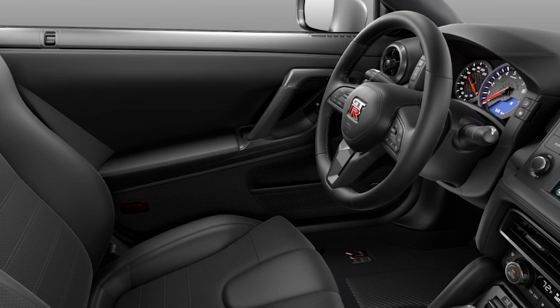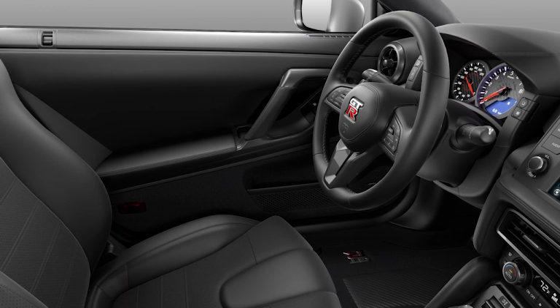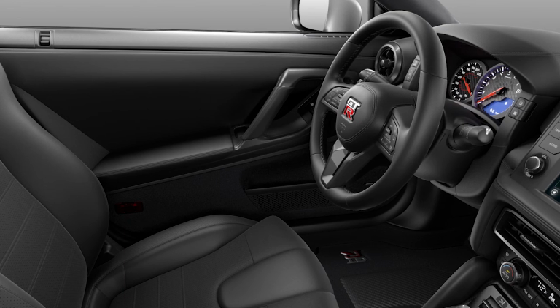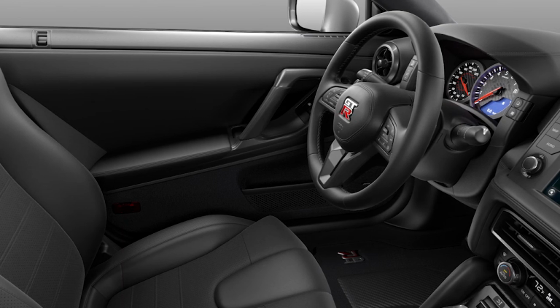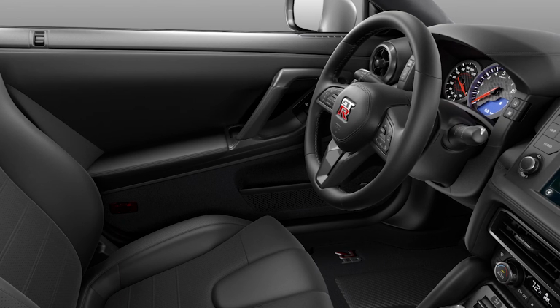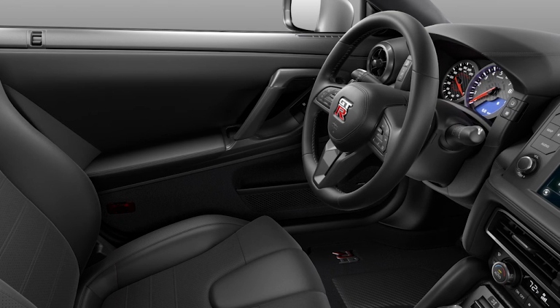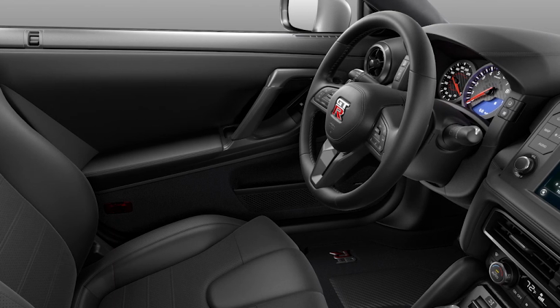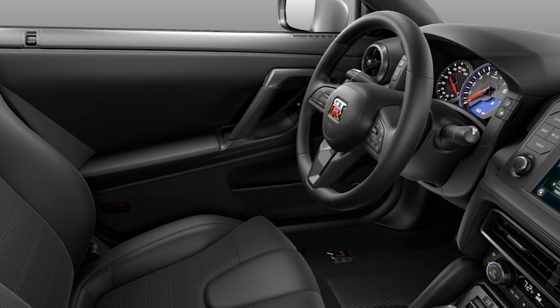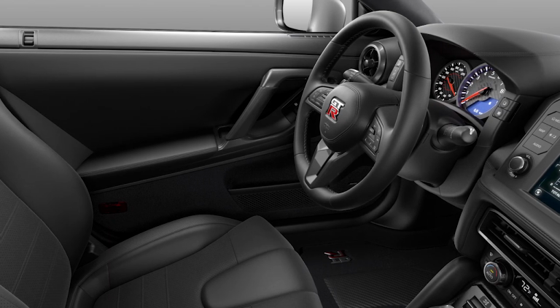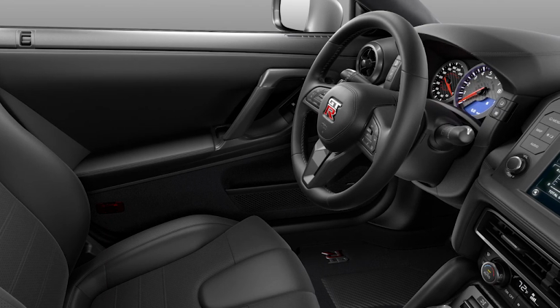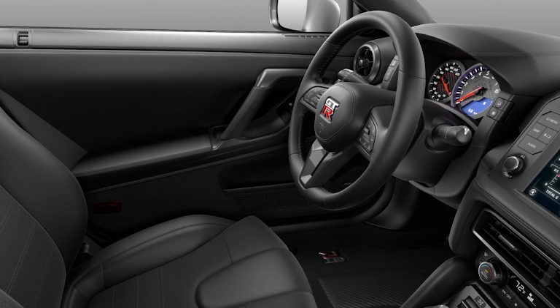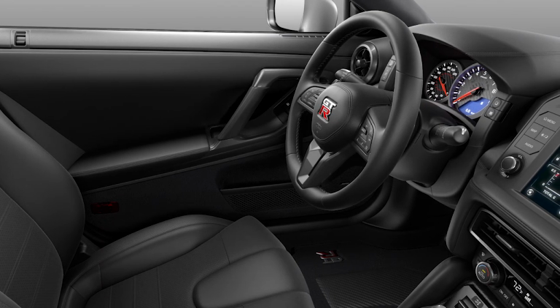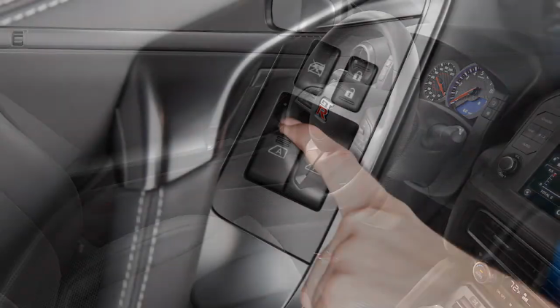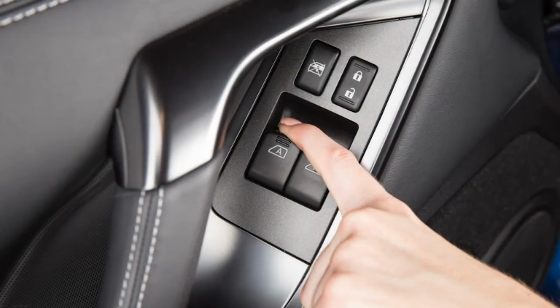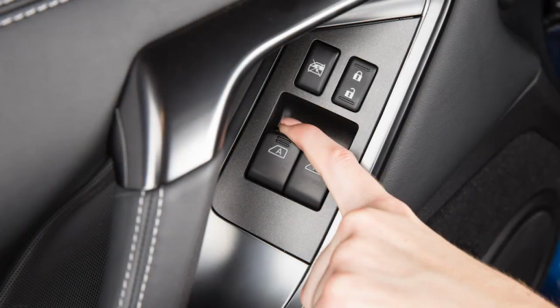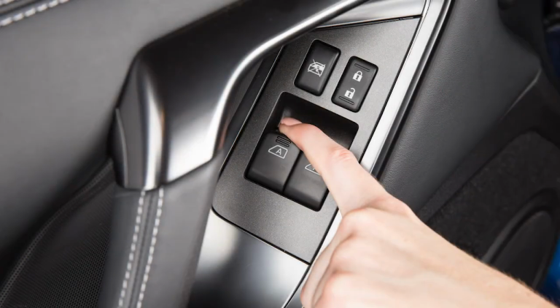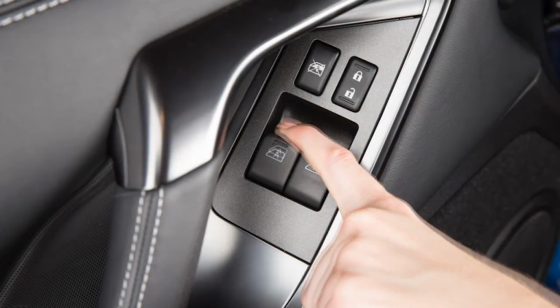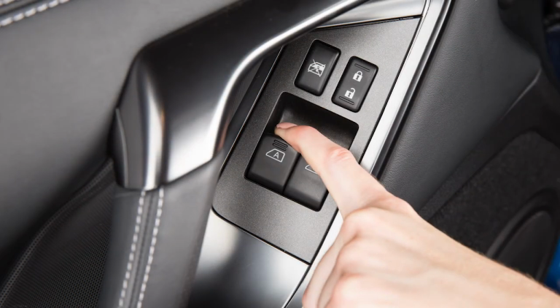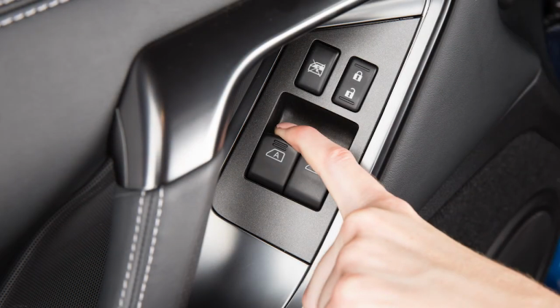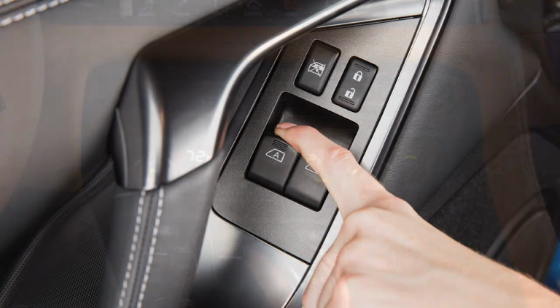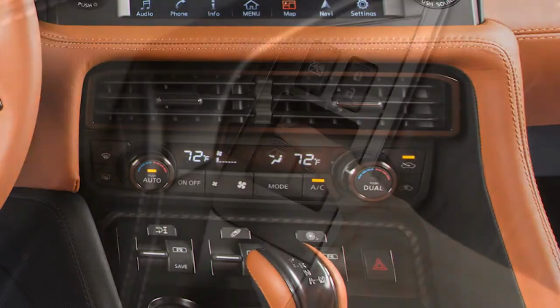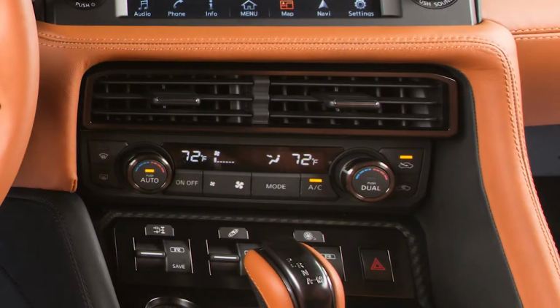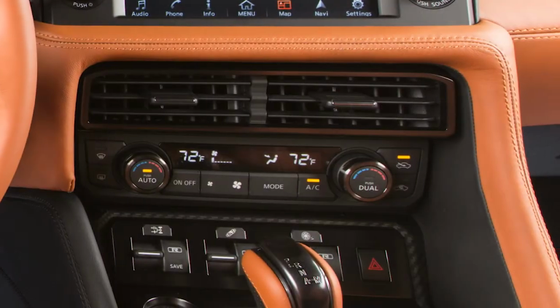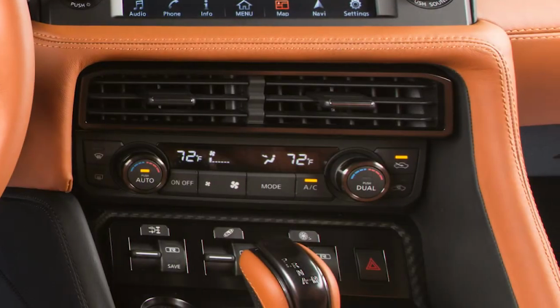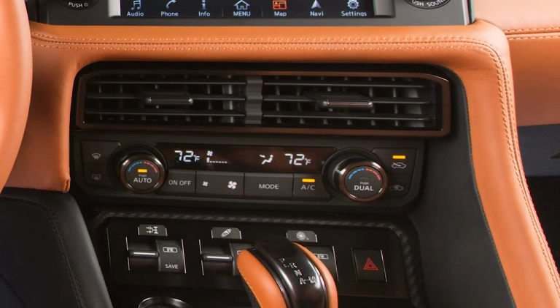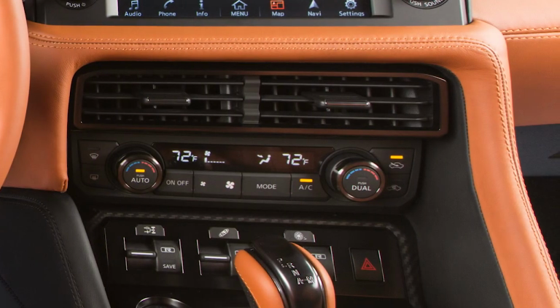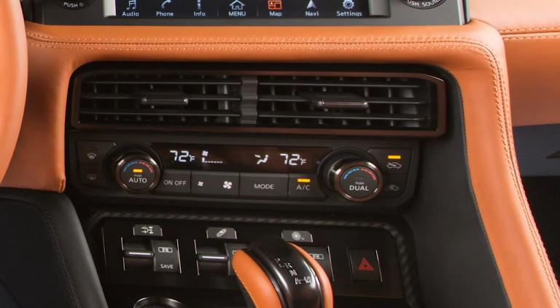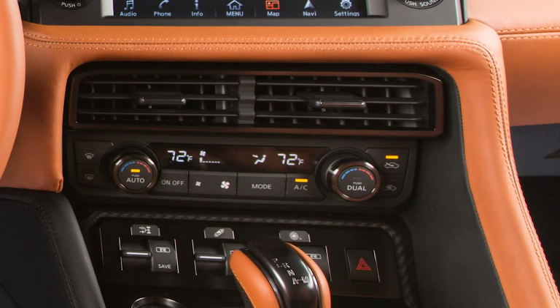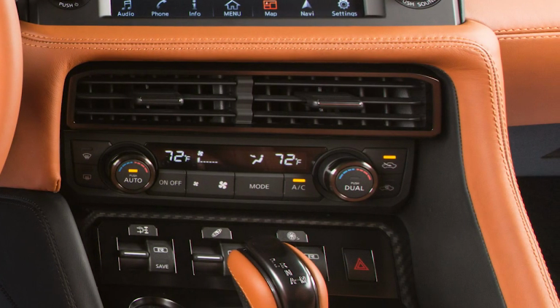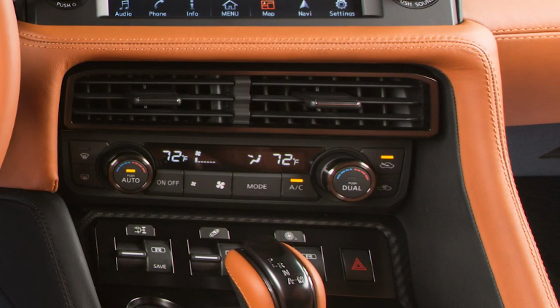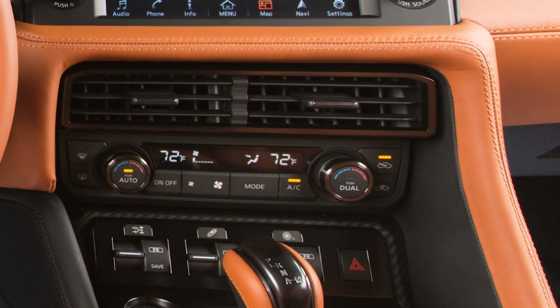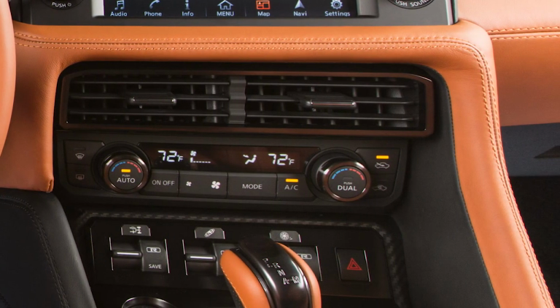When using the Bluetooth system, keep the interior of your vehicle as quiet as possible. Close windows and direct air vents away from the roof and your face.